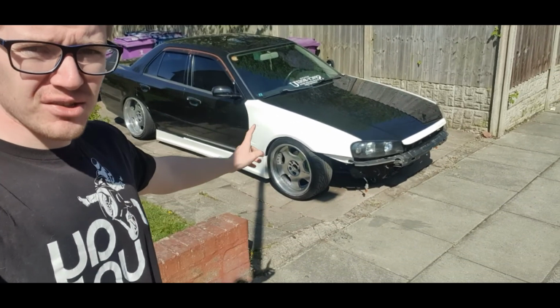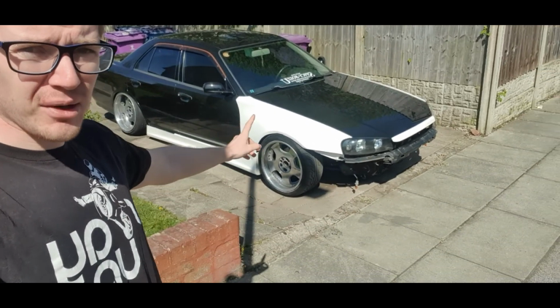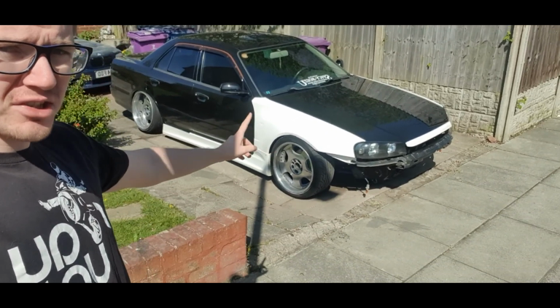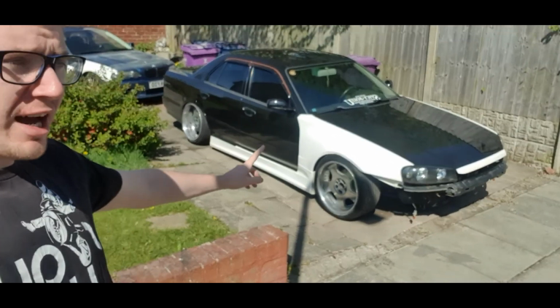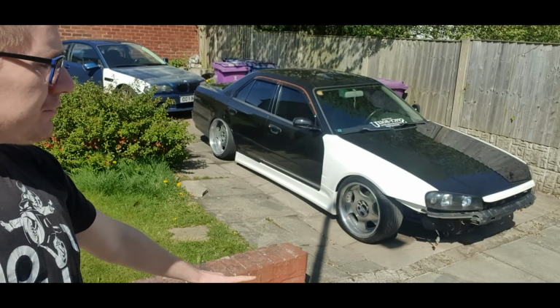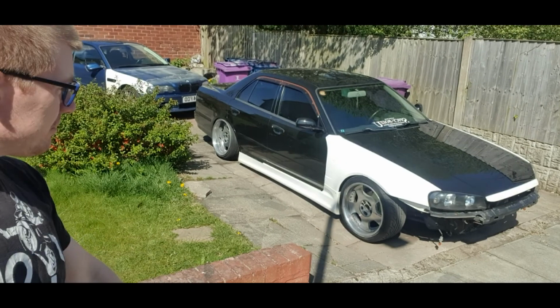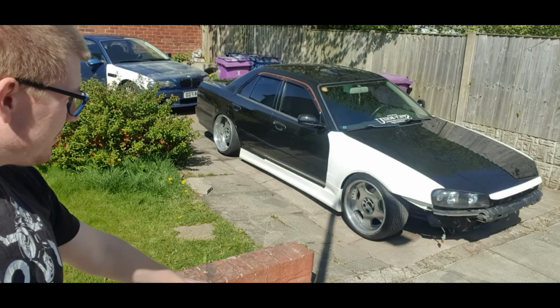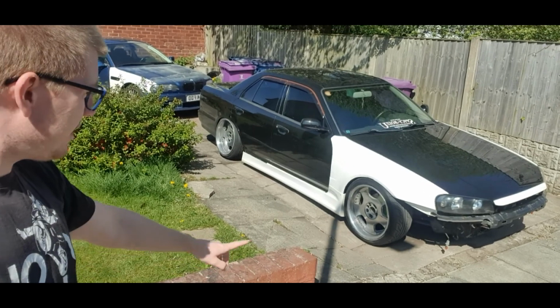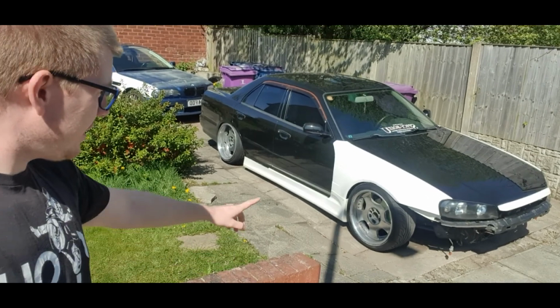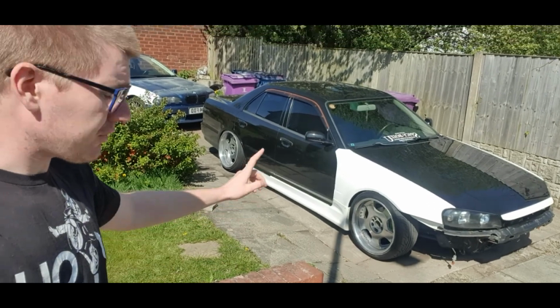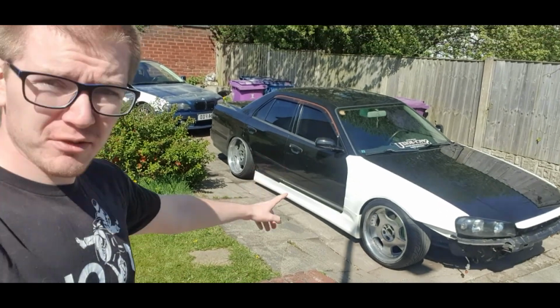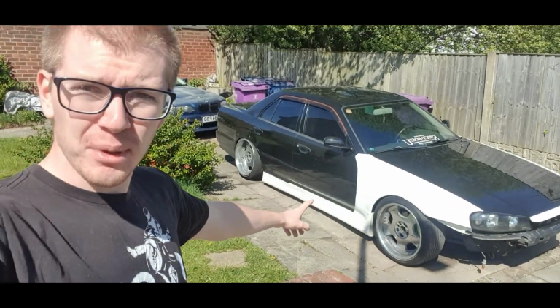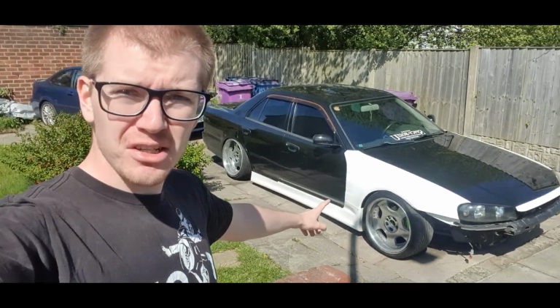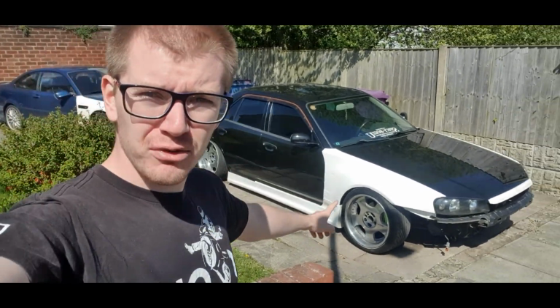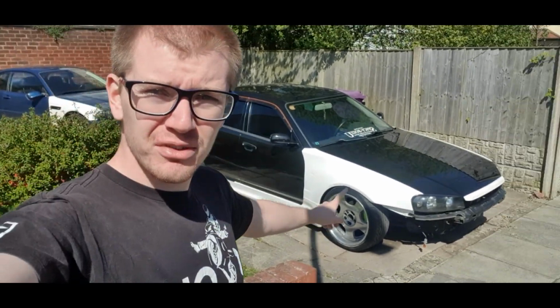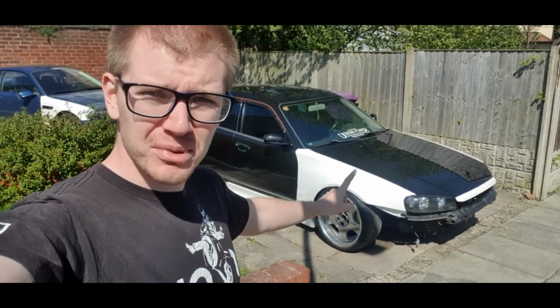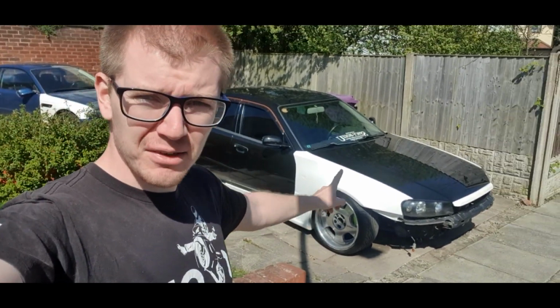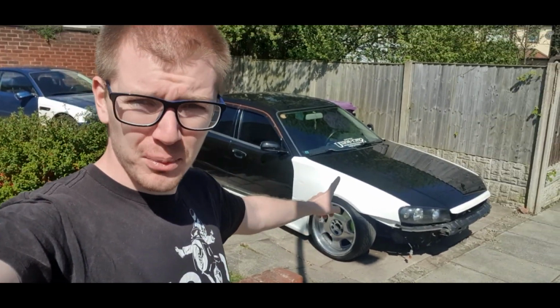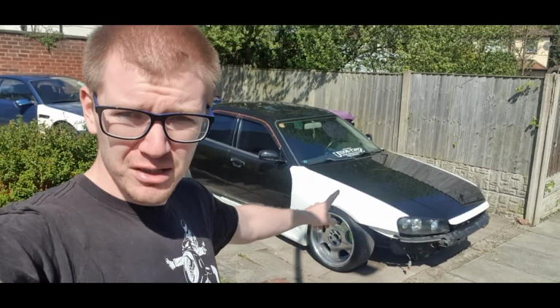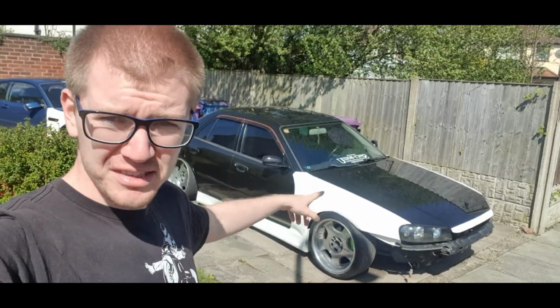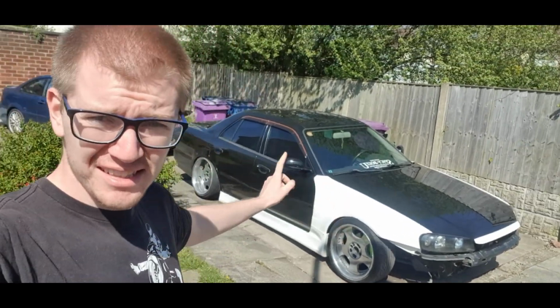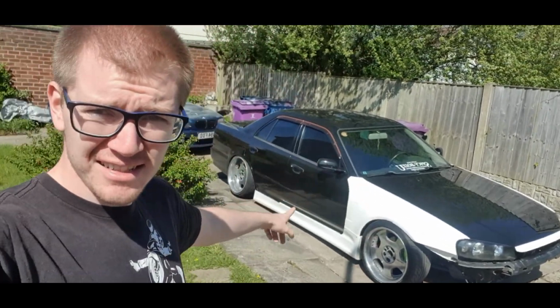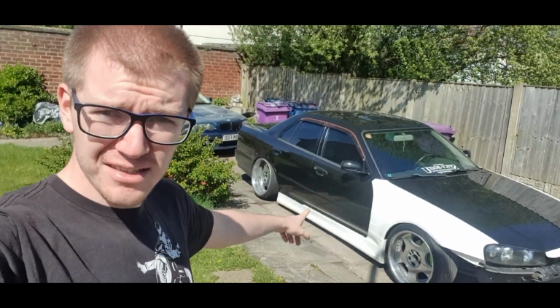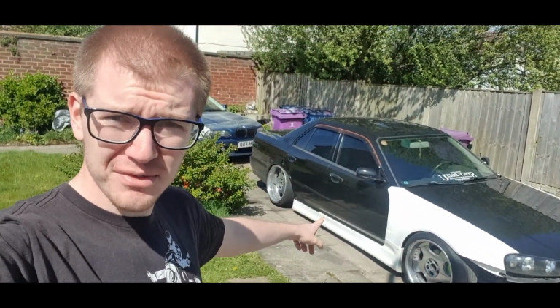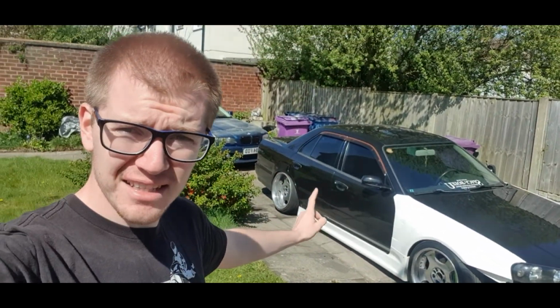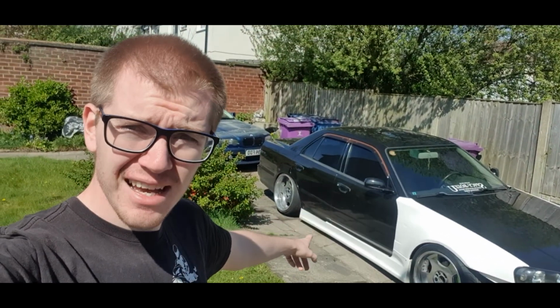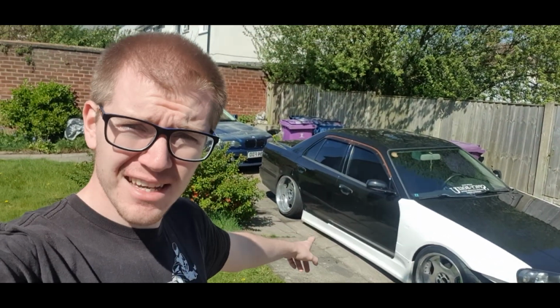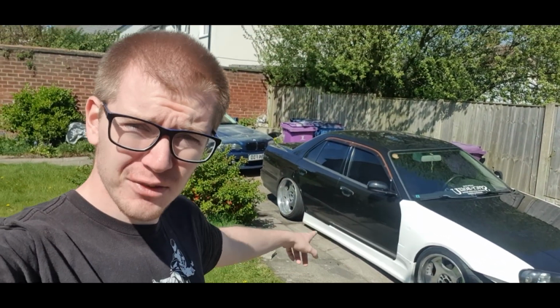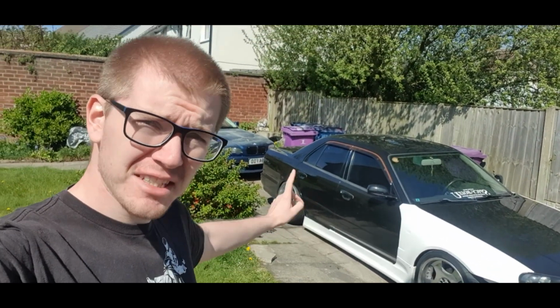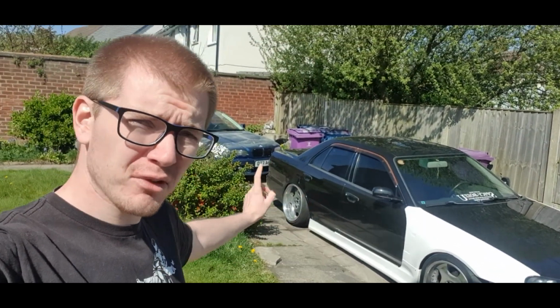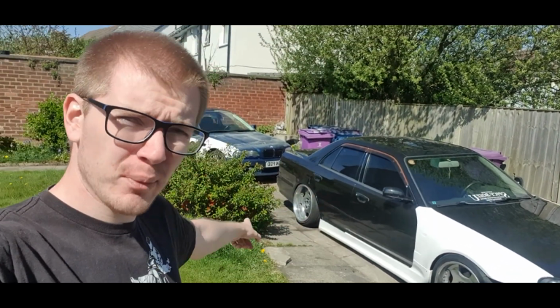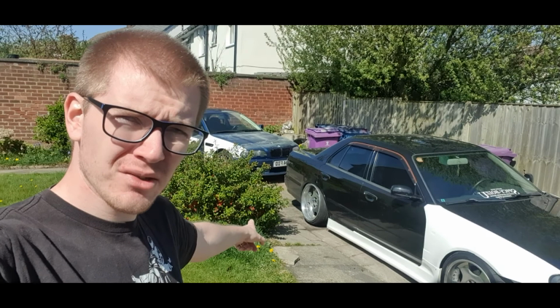So now it's on the drive. I've got to take the front wings off, but to take the front wings off I've got to take the side skirts off, and to take the side skirts off I've got to take off the rear wheels.